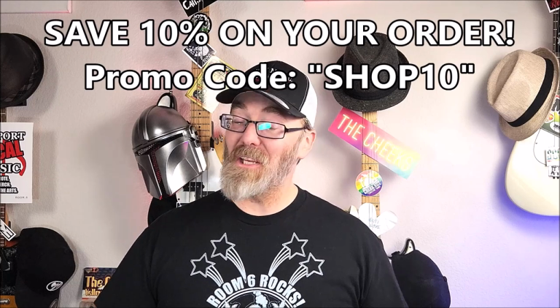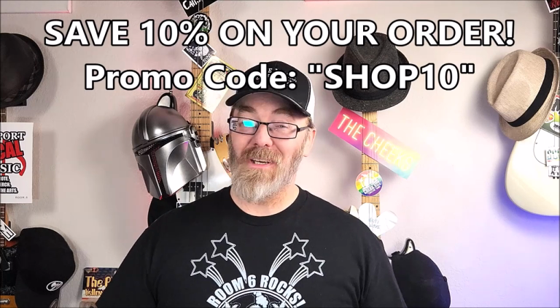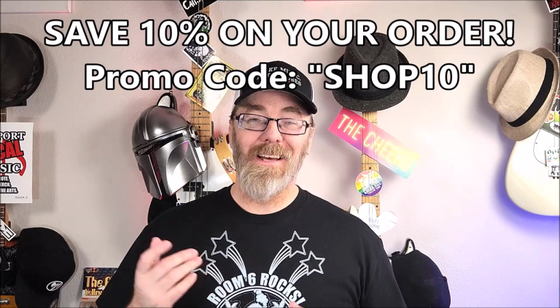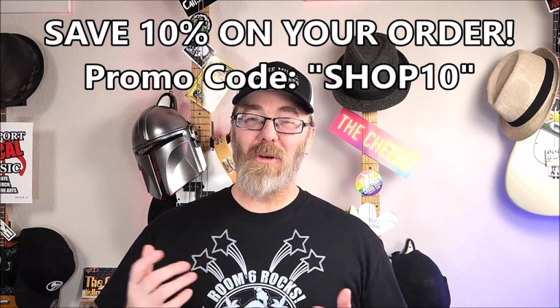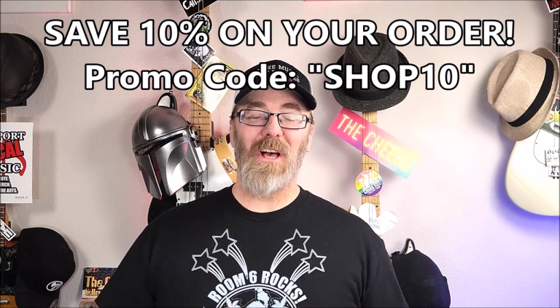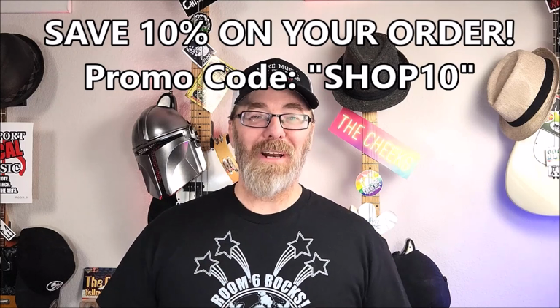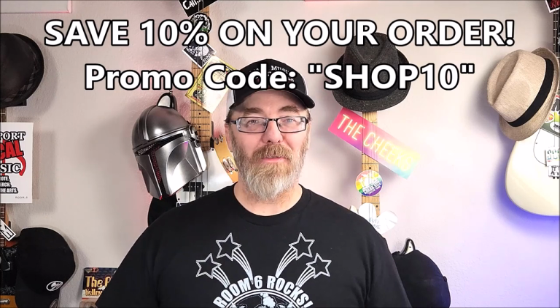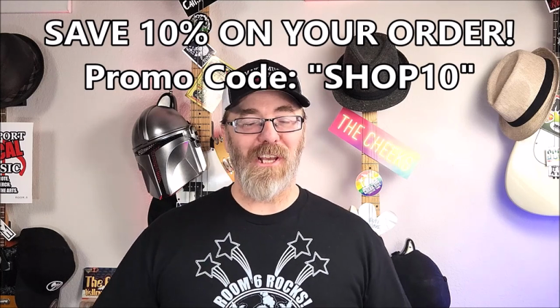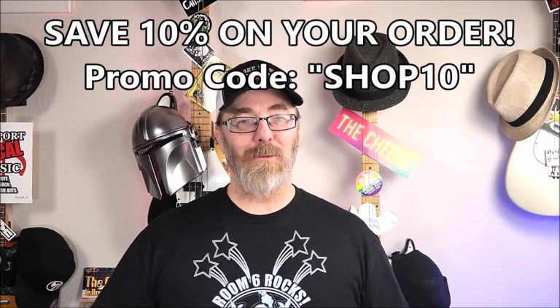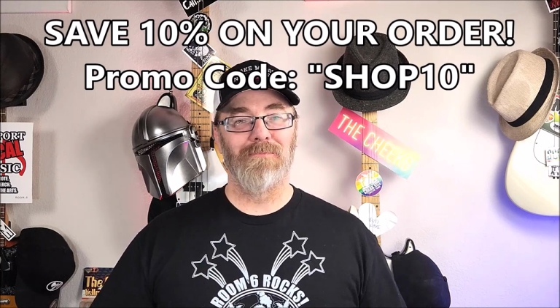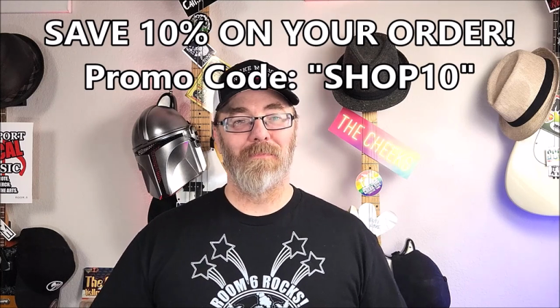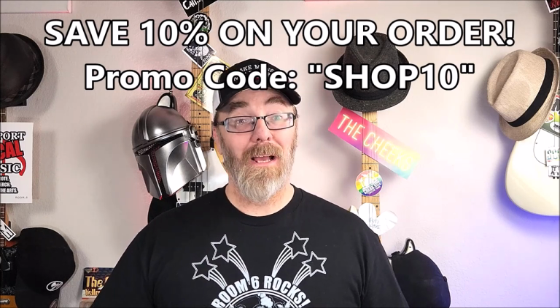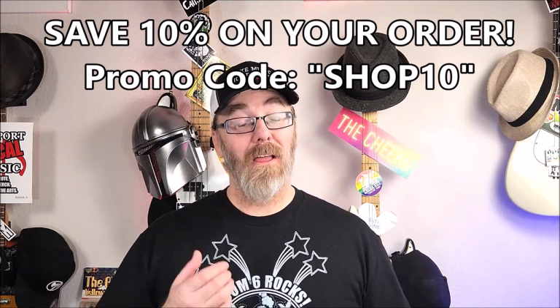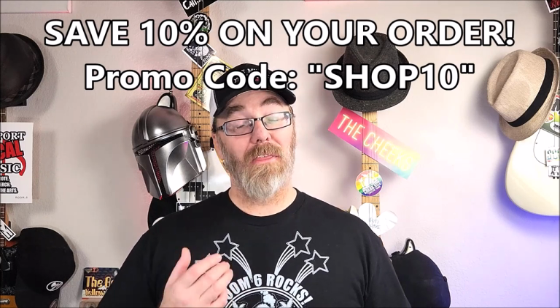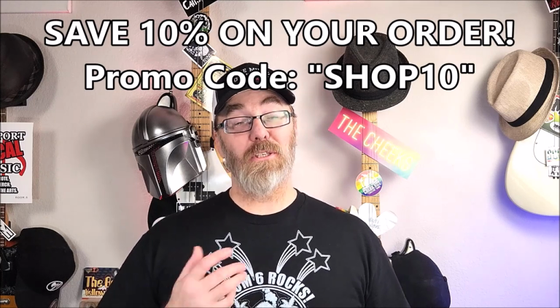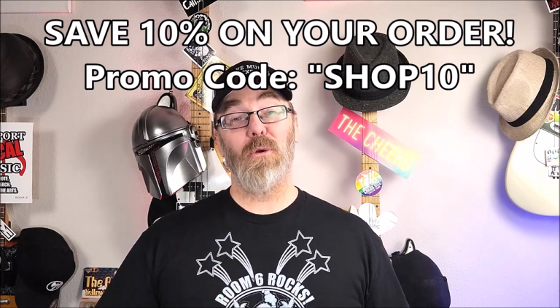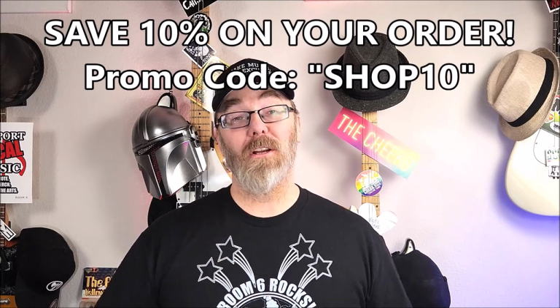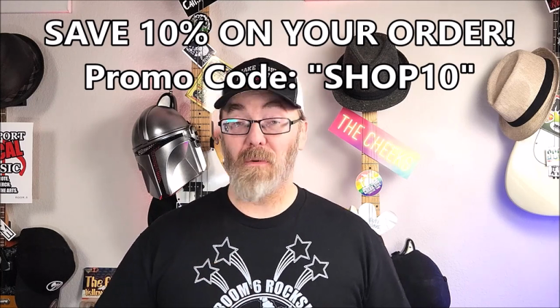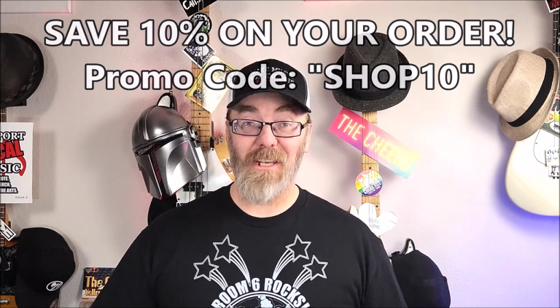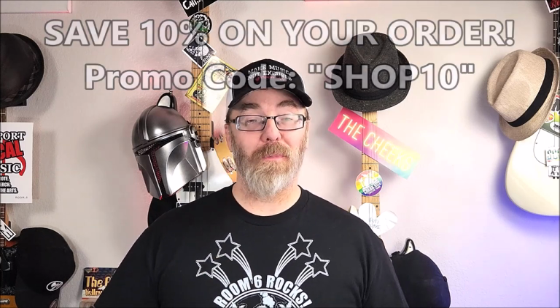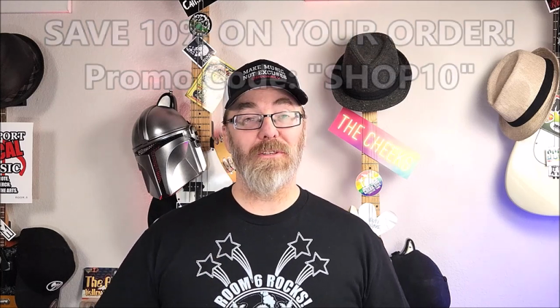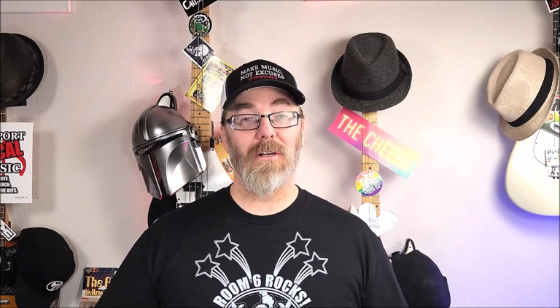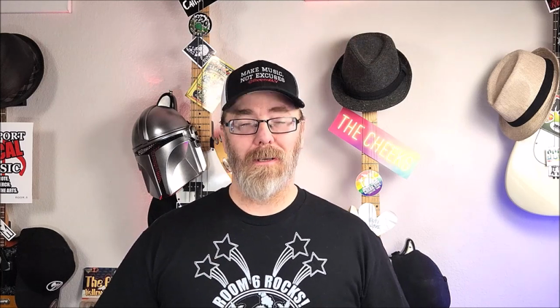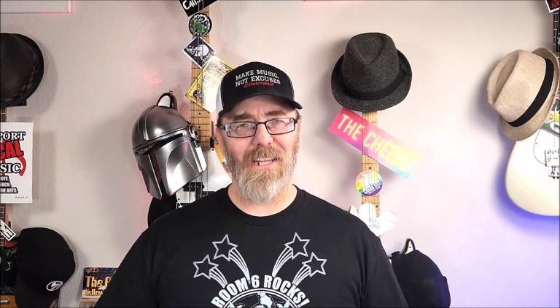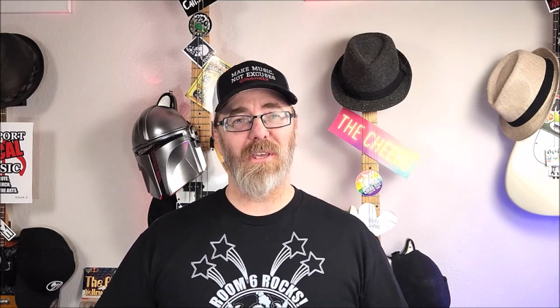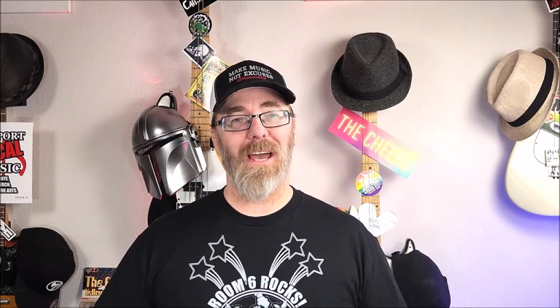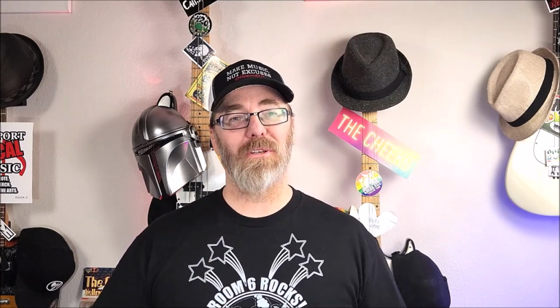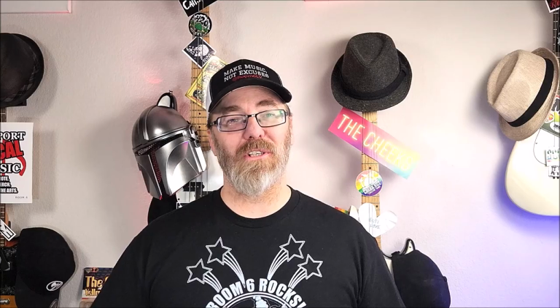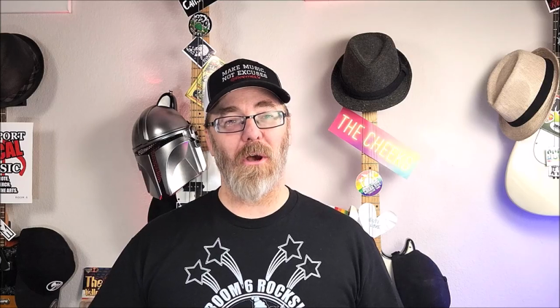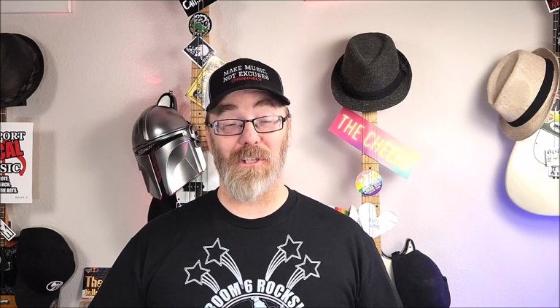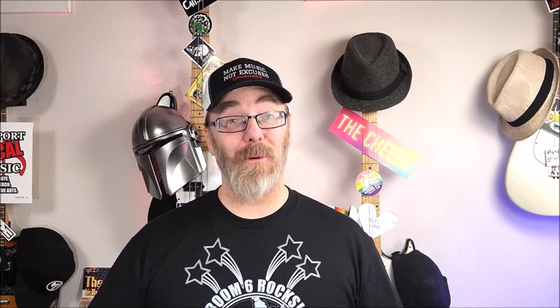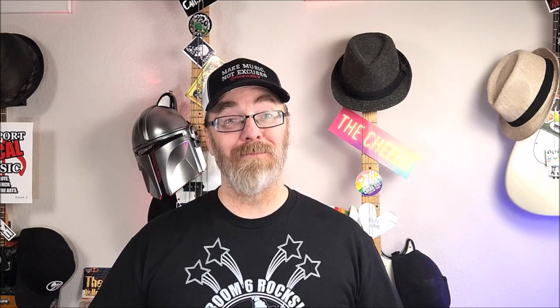Just enter coupon code SHOP10 at checkout. Plus, you'll be helping out the channel. Thanks U-Gears for being a sponsor, and let's get back to the show, shall we?